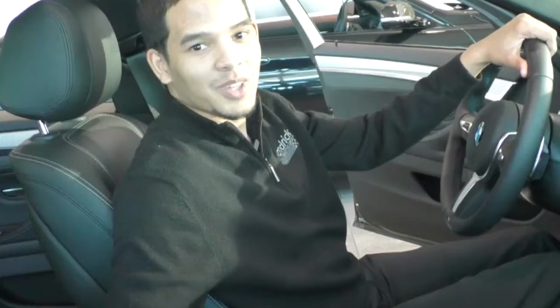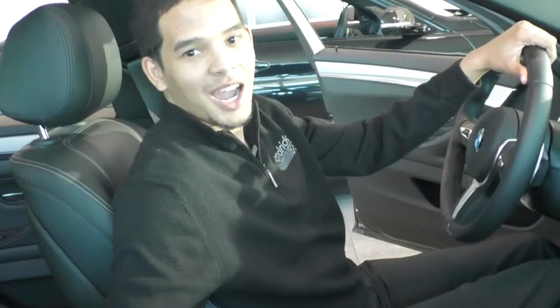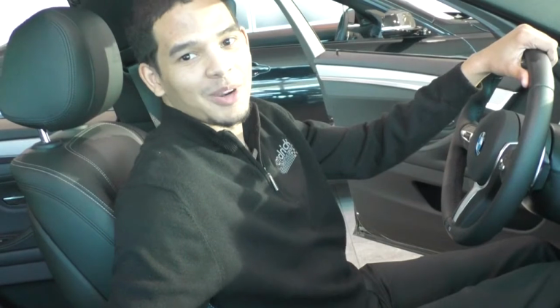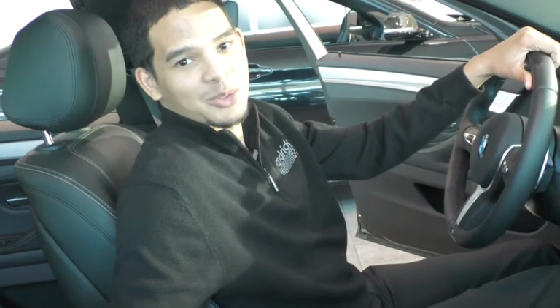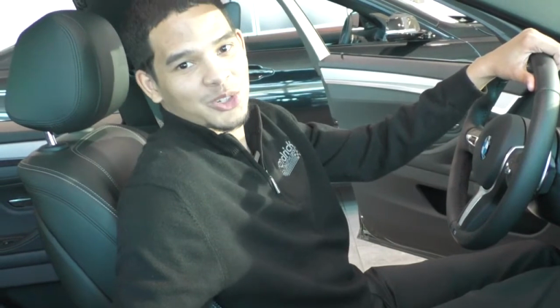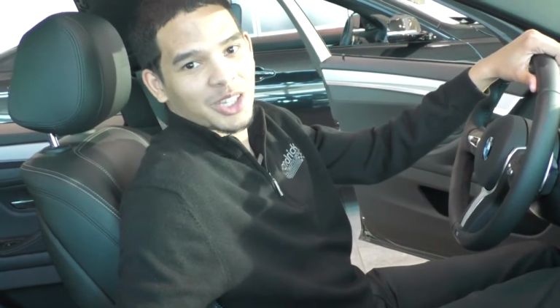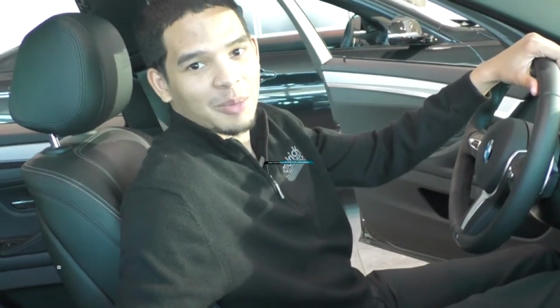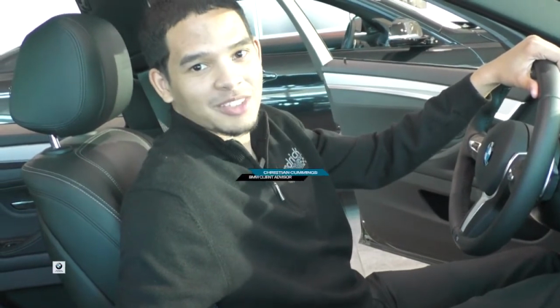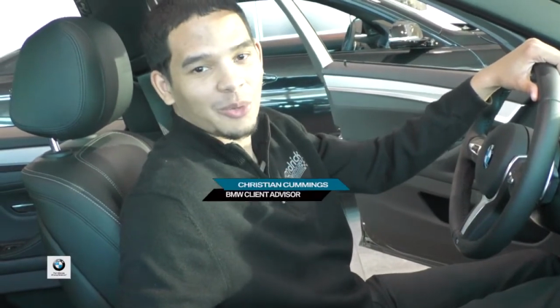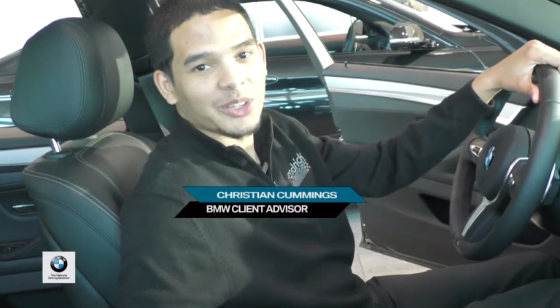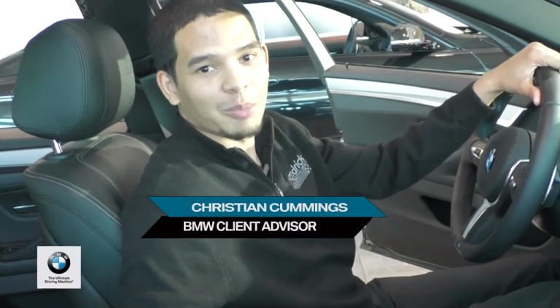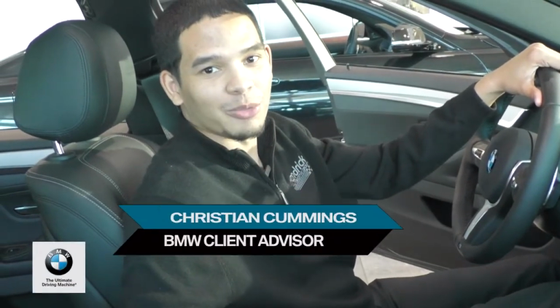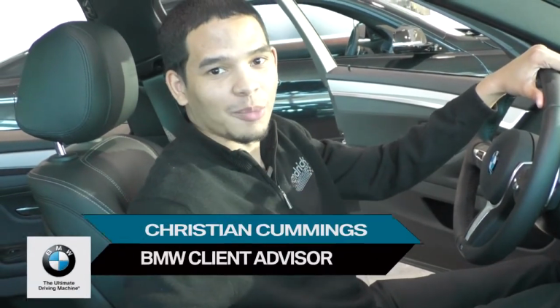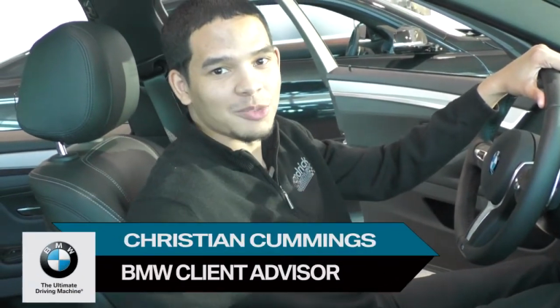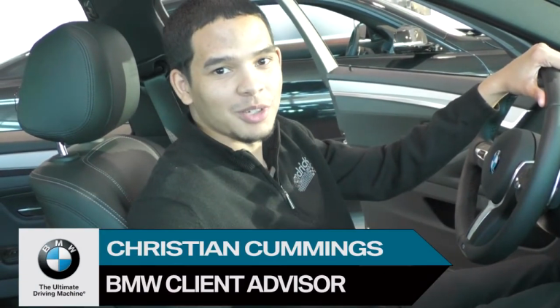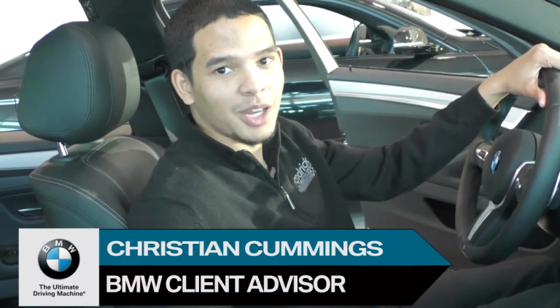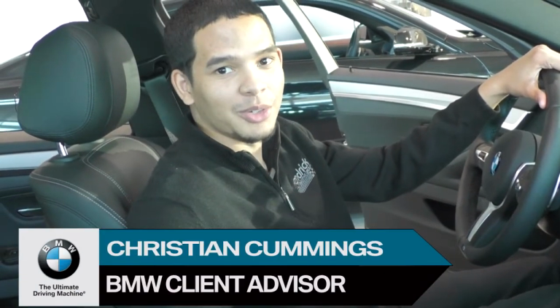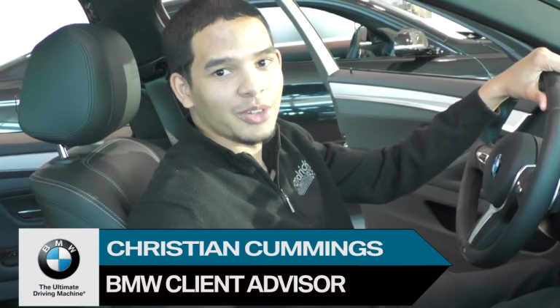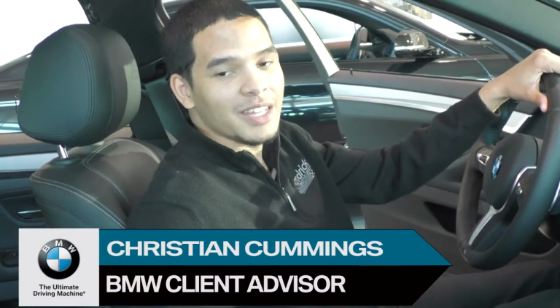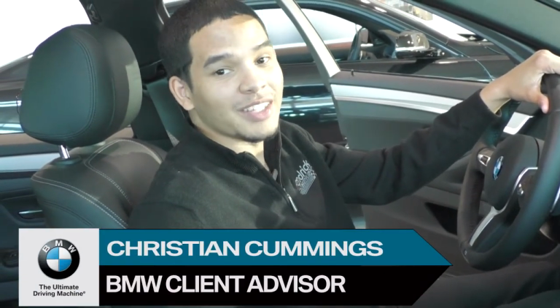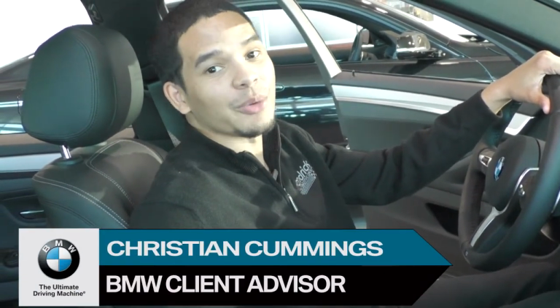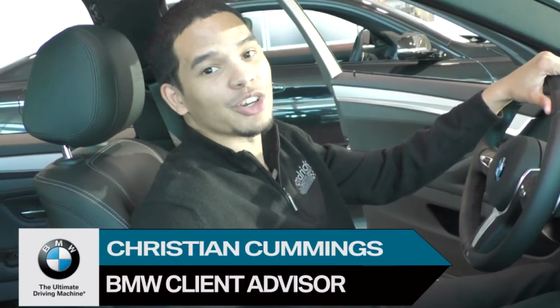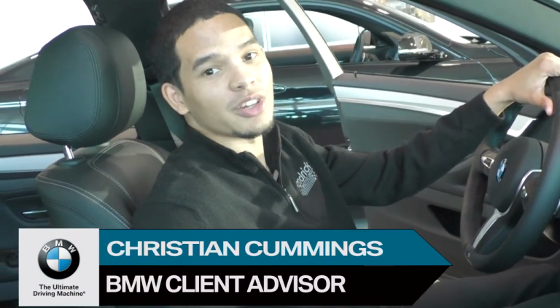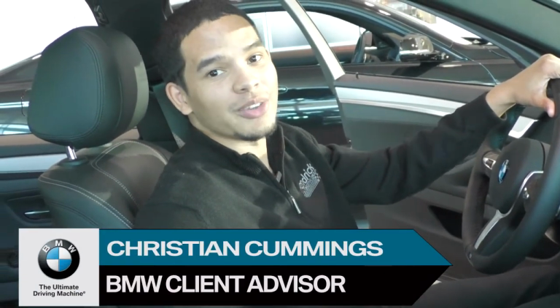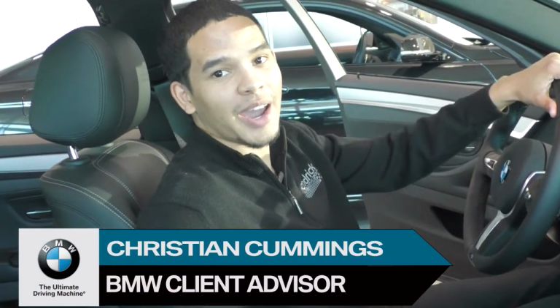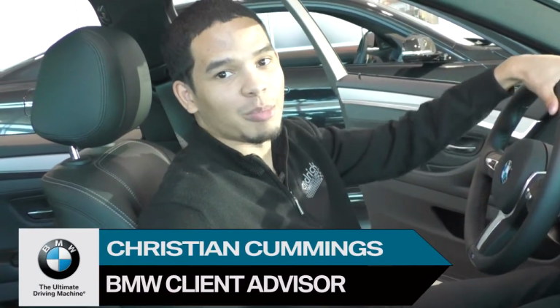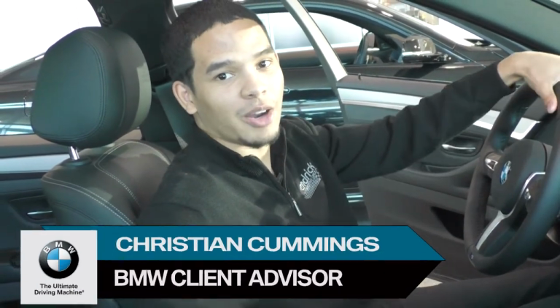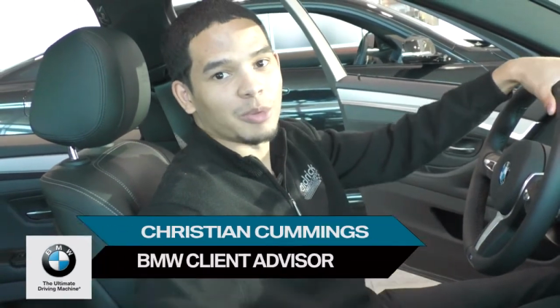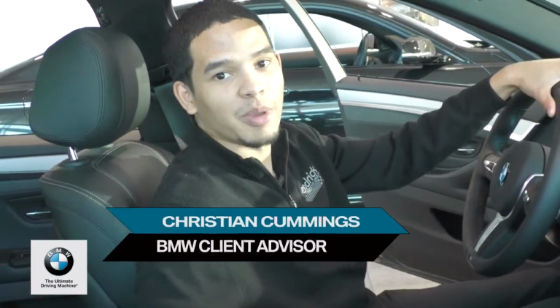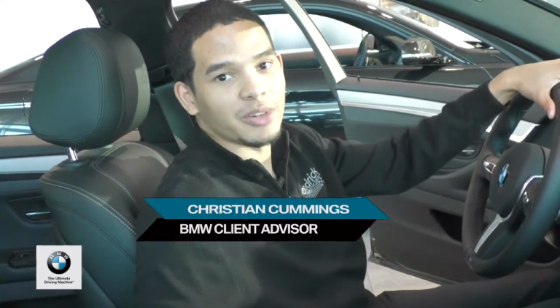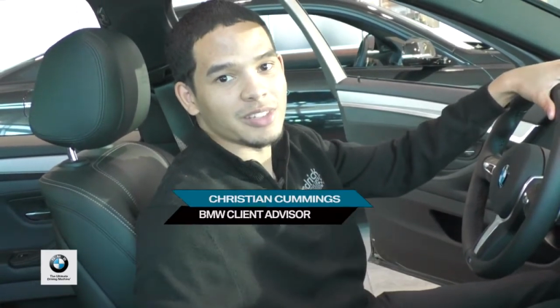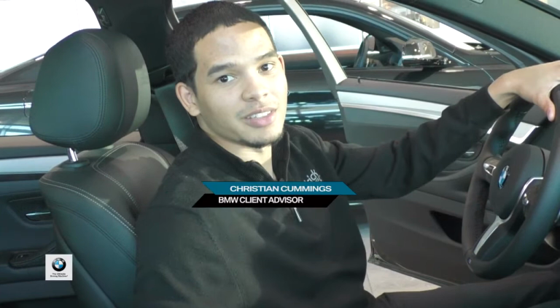Hi, my name is Christian Cummings. I work here at Performance BMW. Today we're going to show you how to pair up your memory seats.